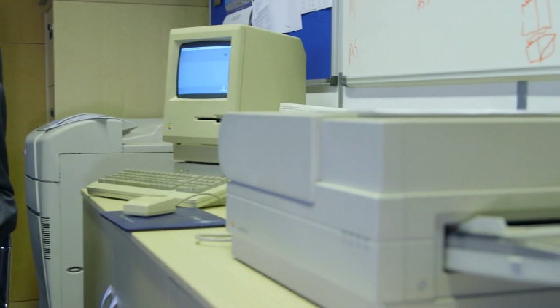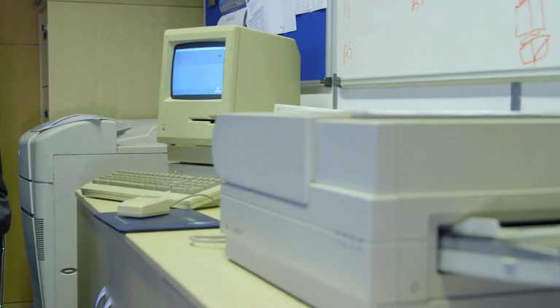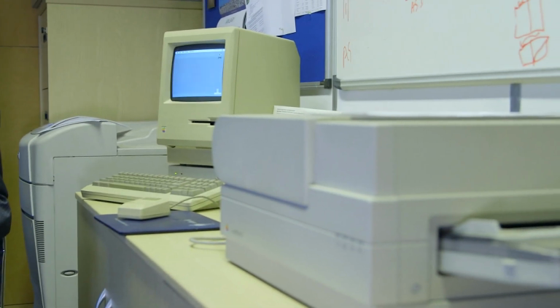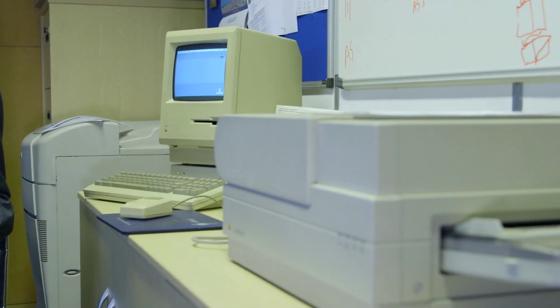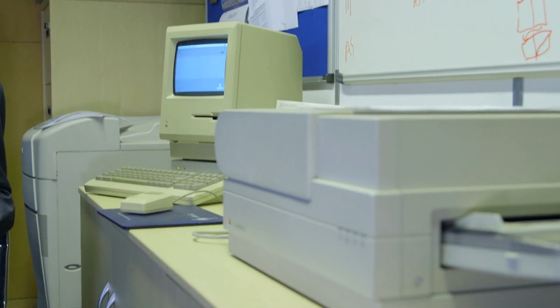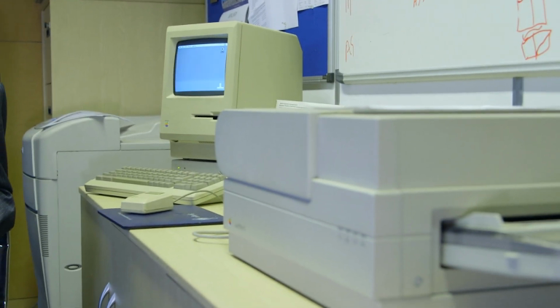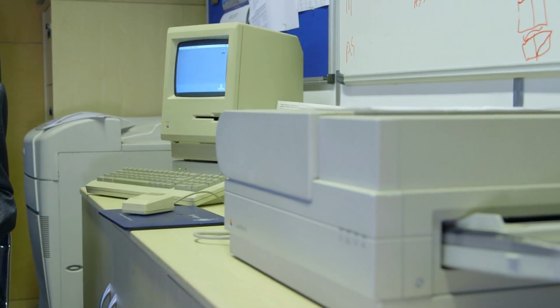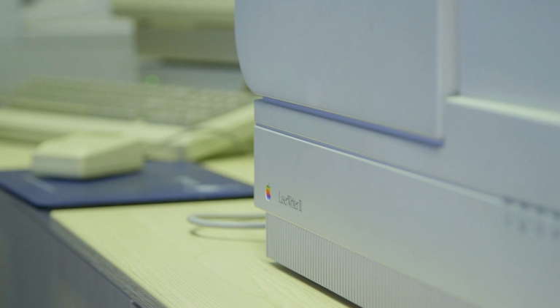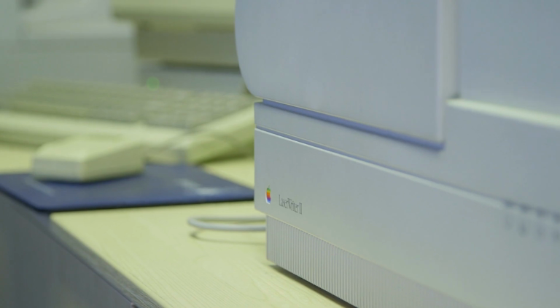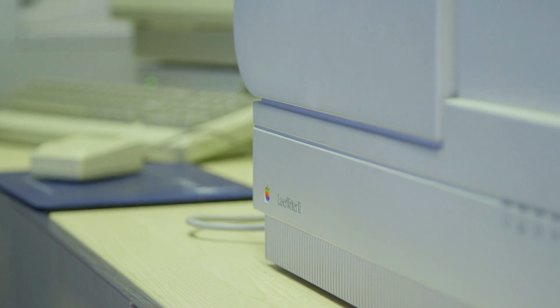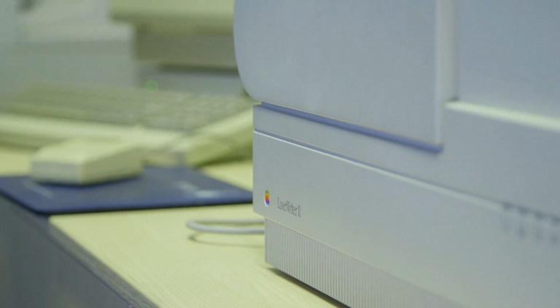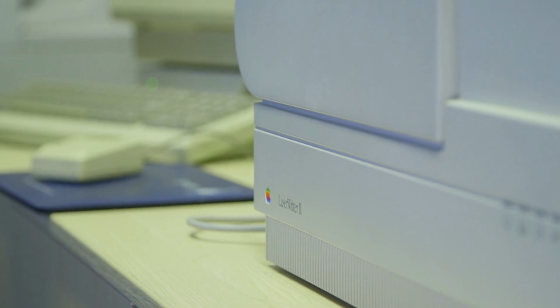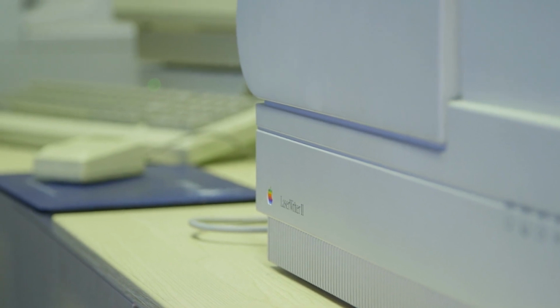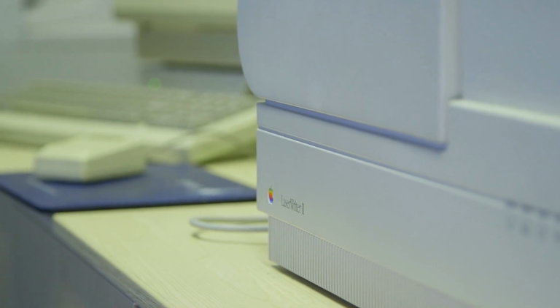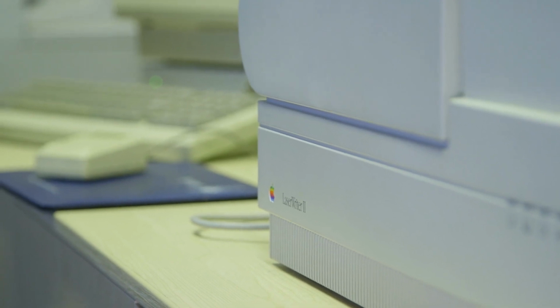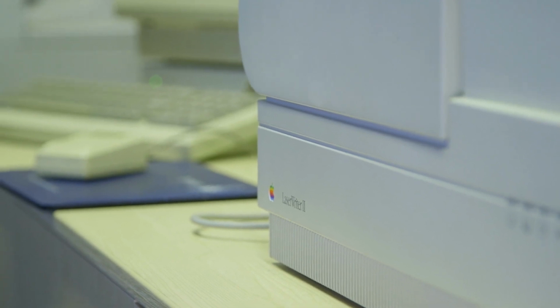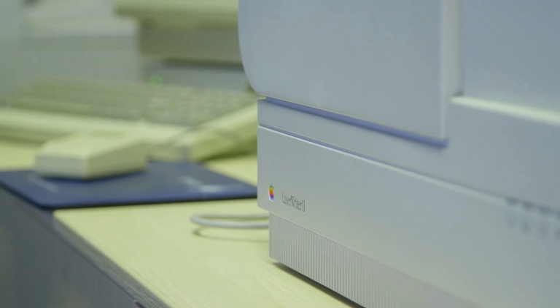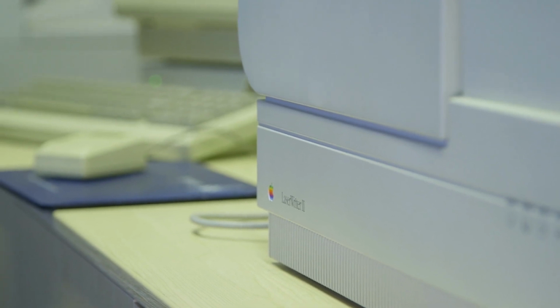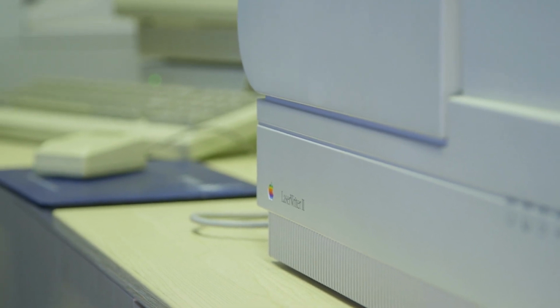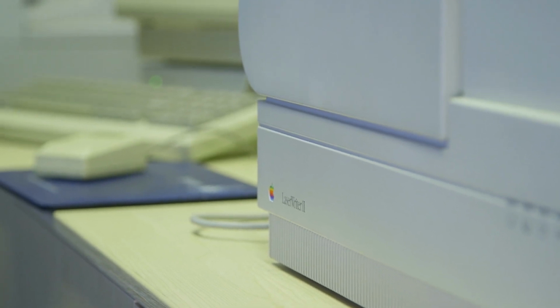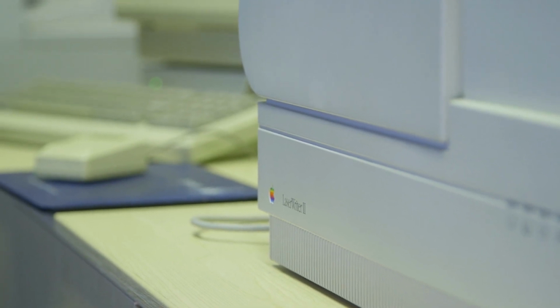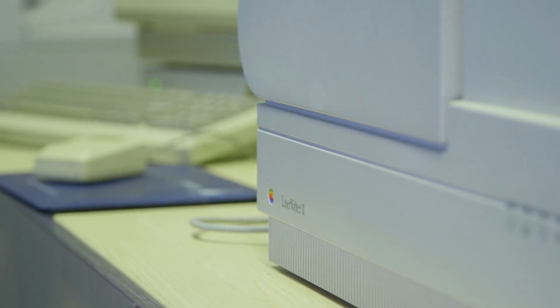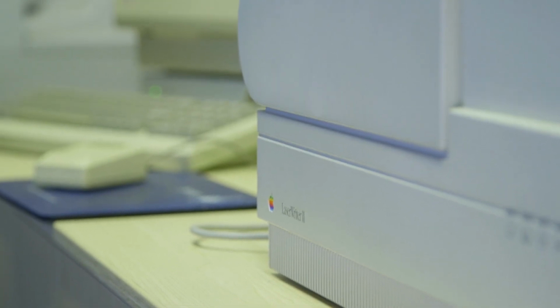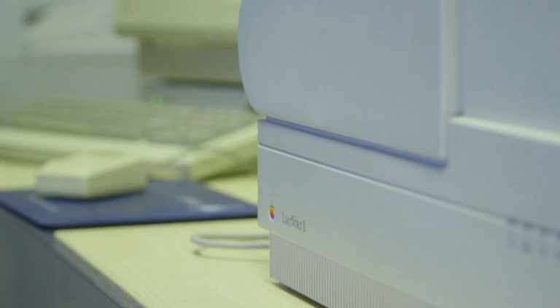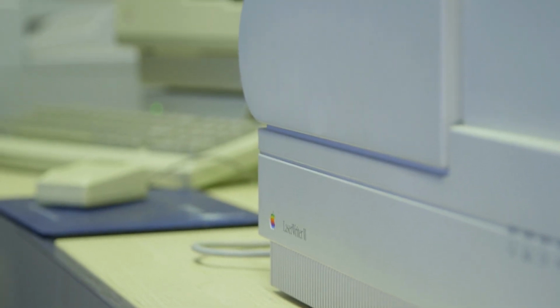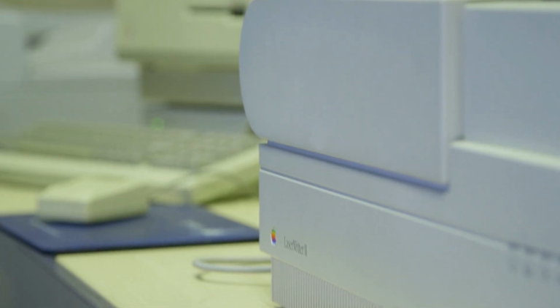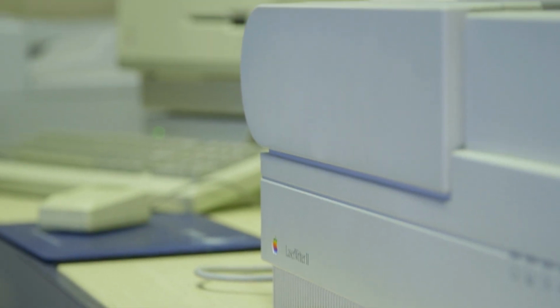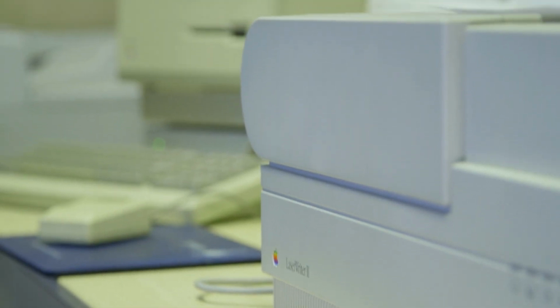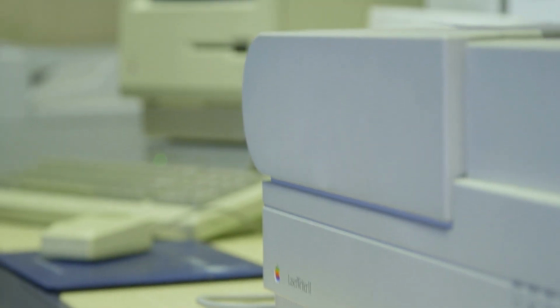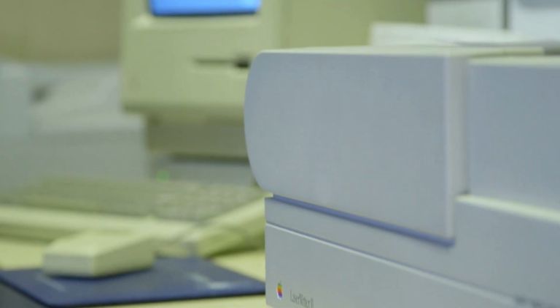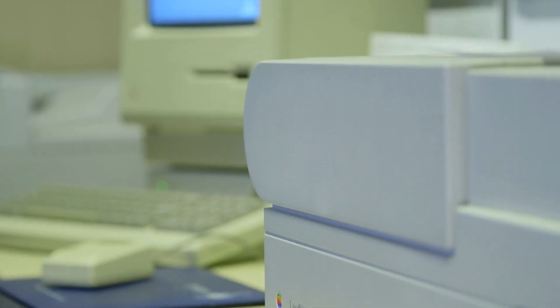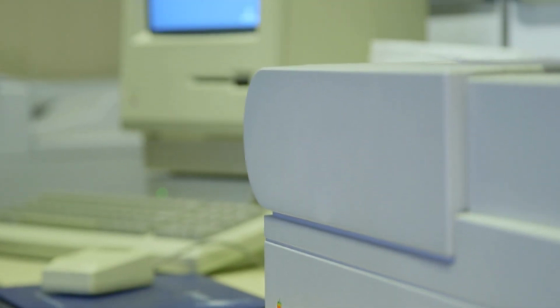They couldn't get it to market in time for the launch of the Mac in 1984 — it had to wait a whole year. So we're talking early 1985.